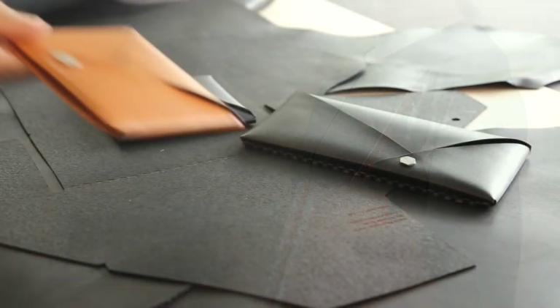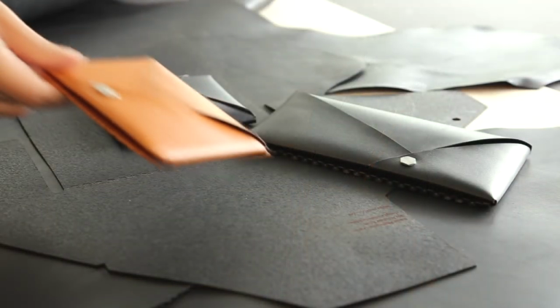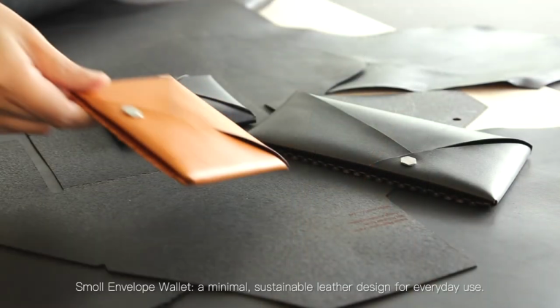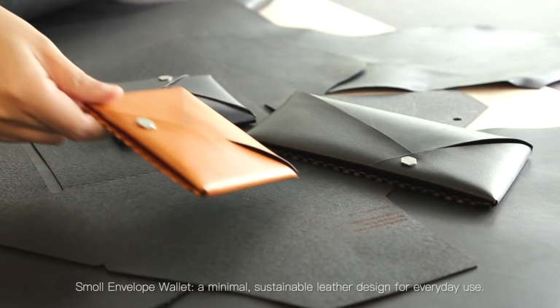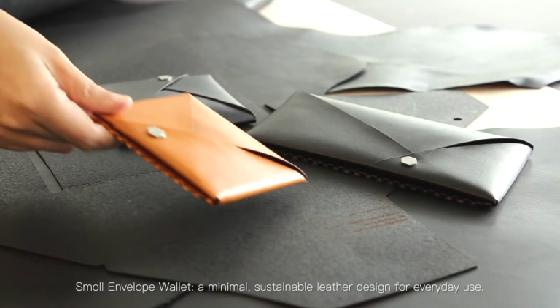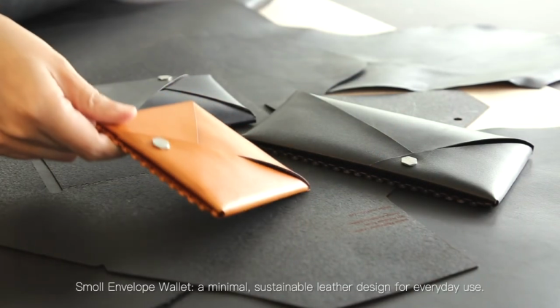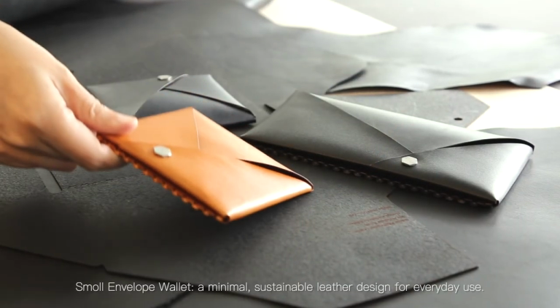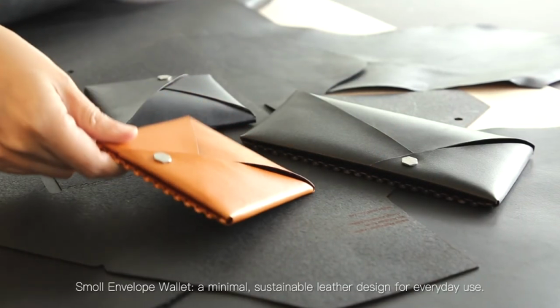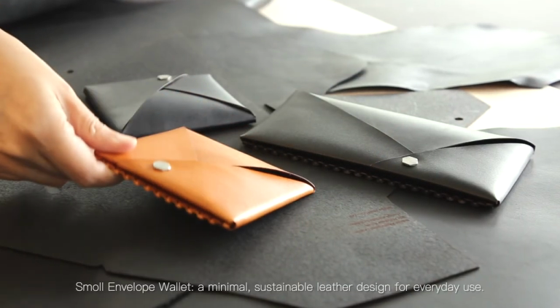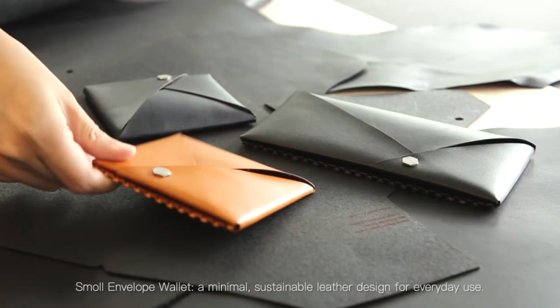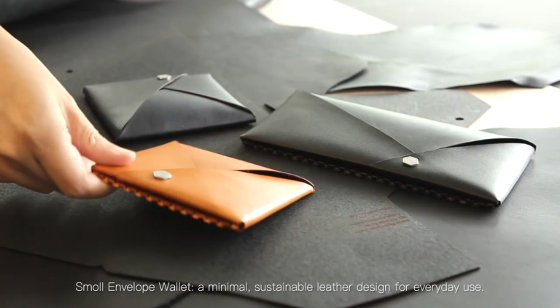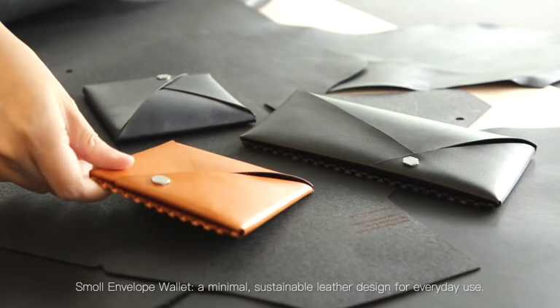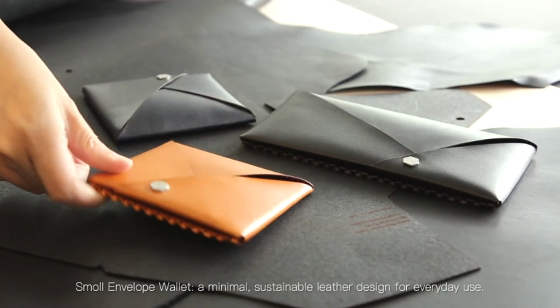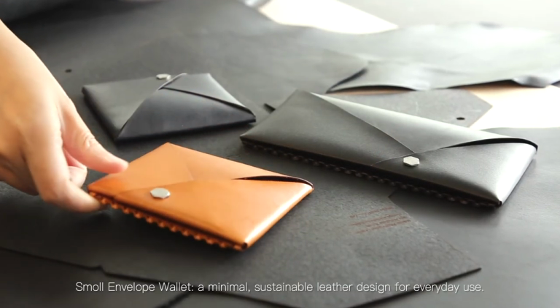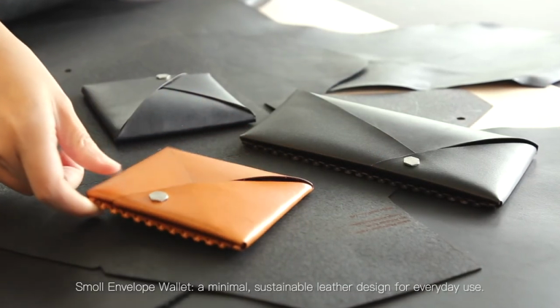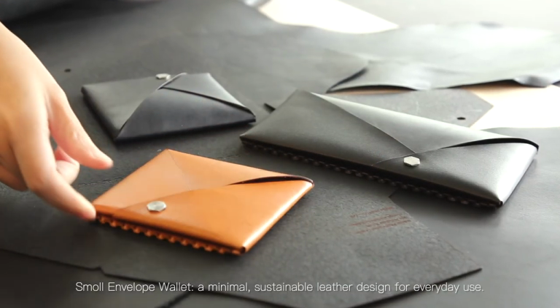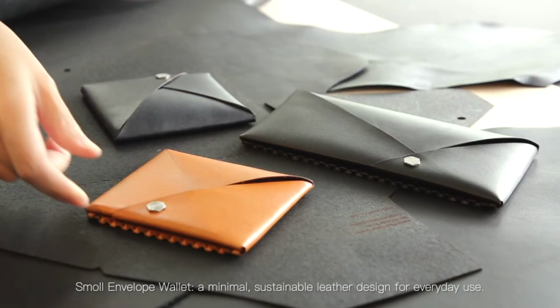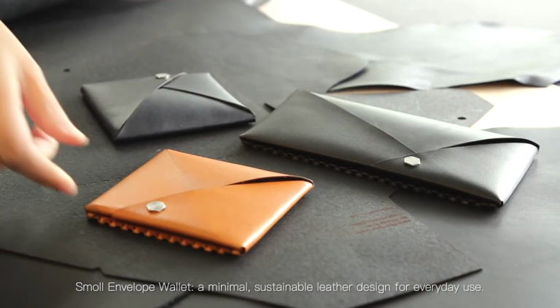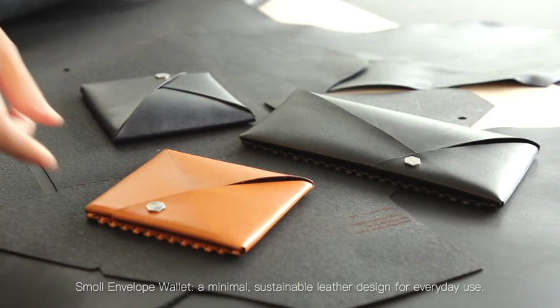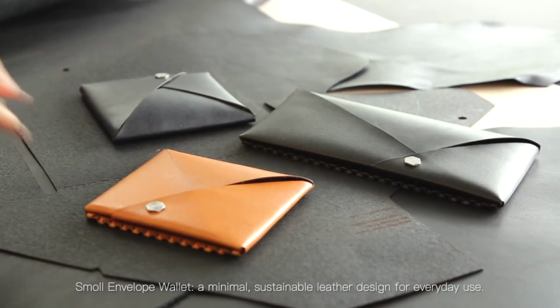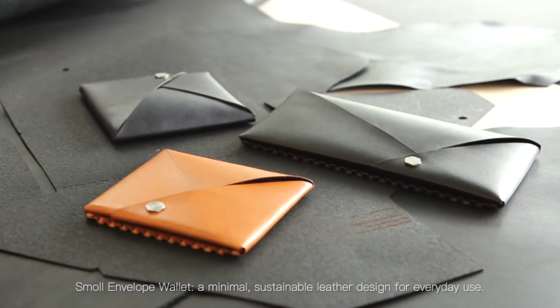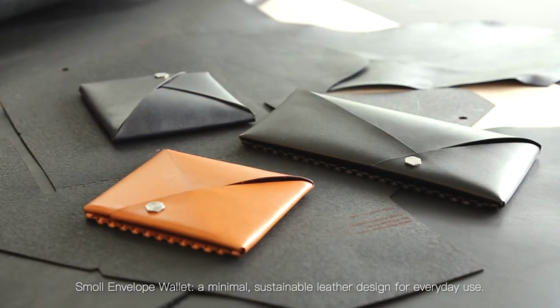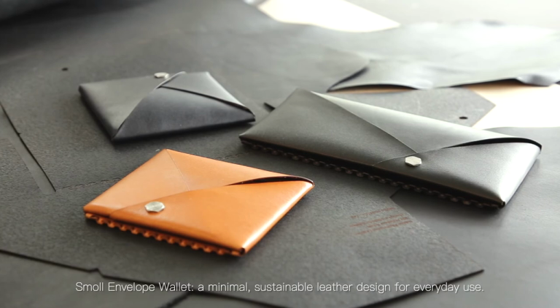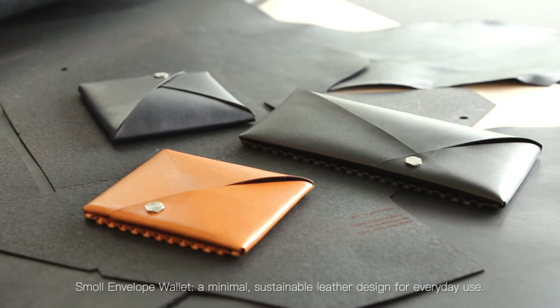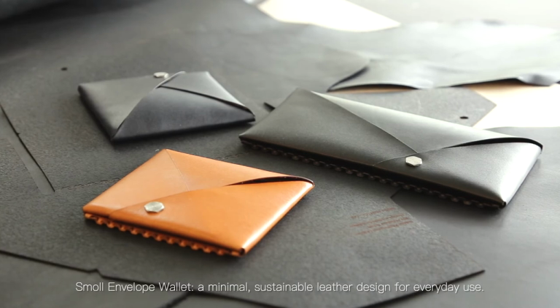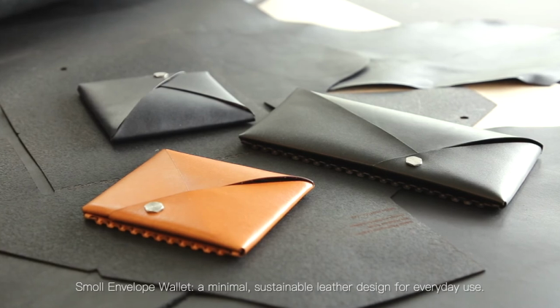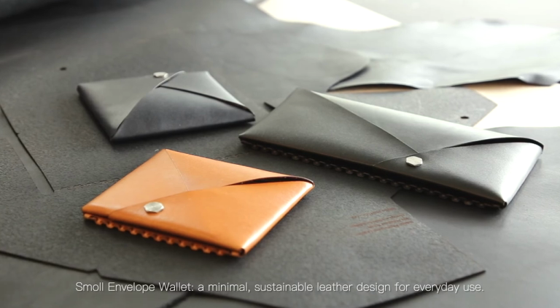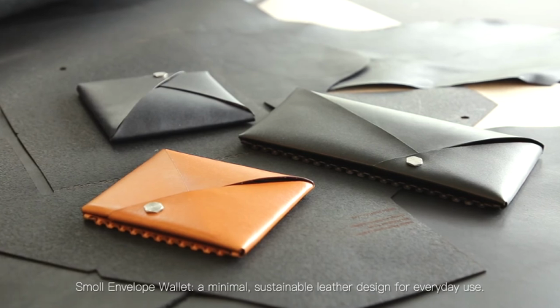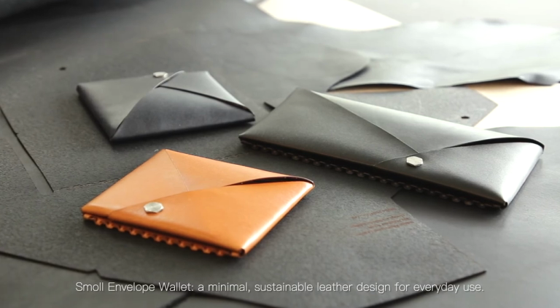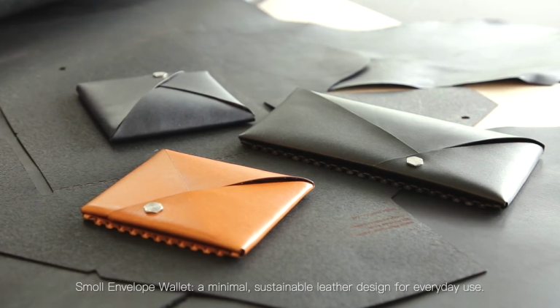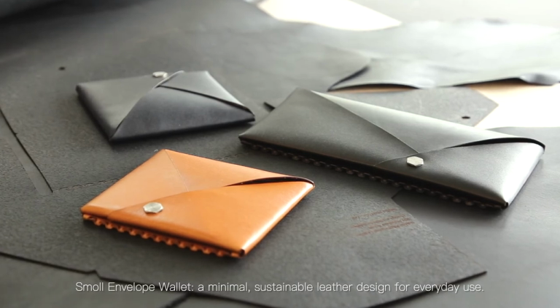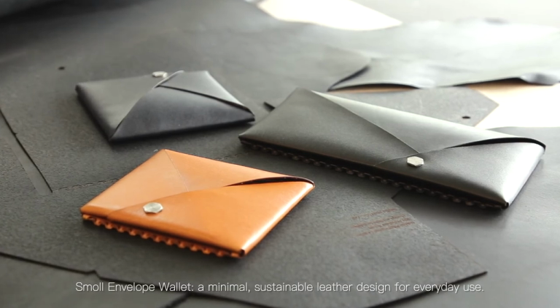Small envelope wallet — a minimal, sustainable leather design for everyday use.